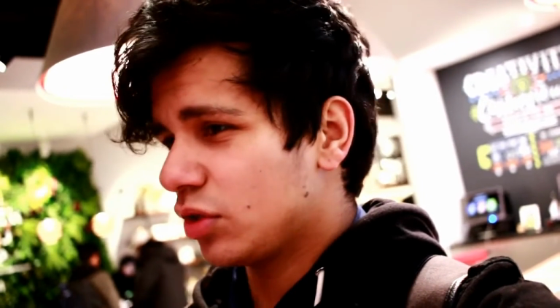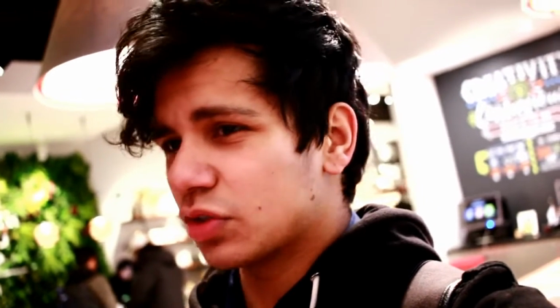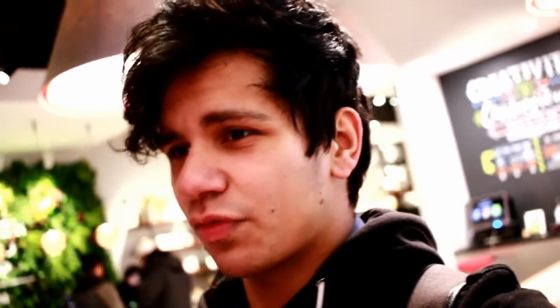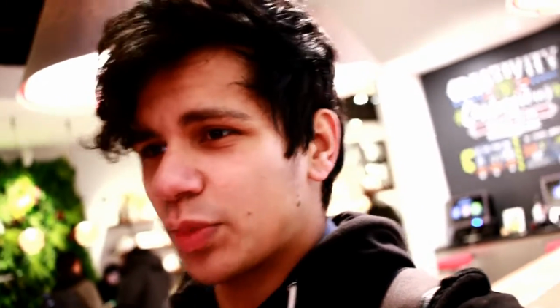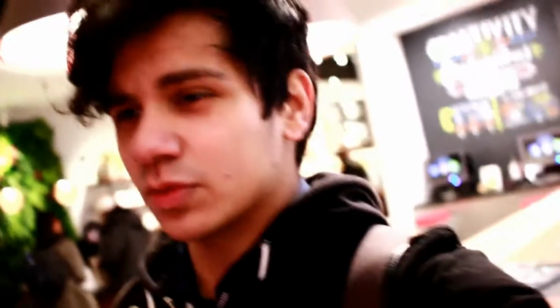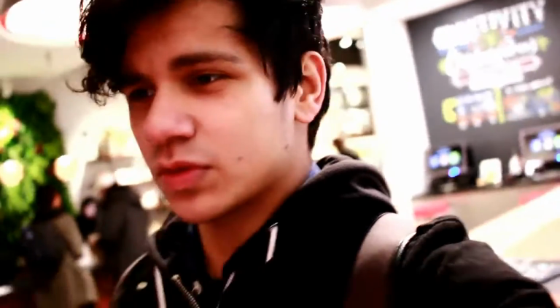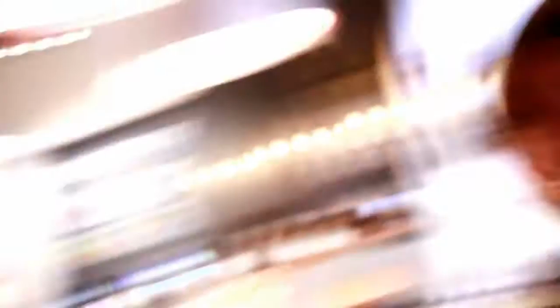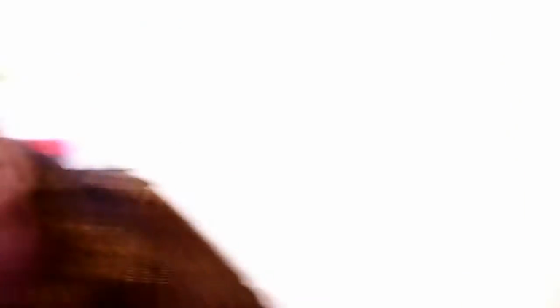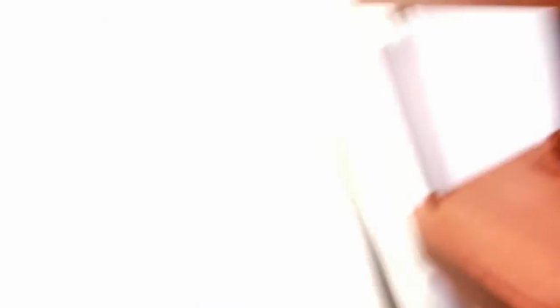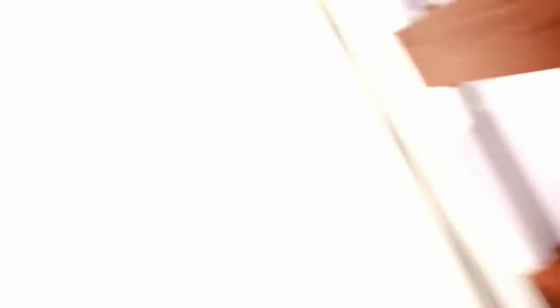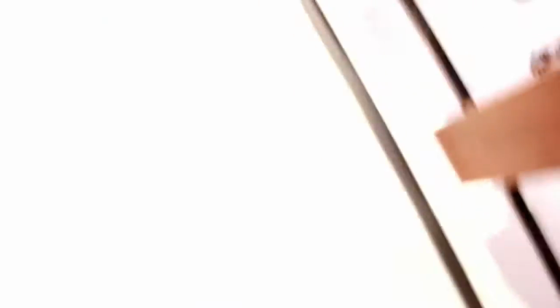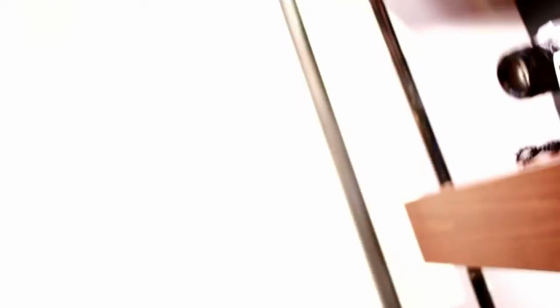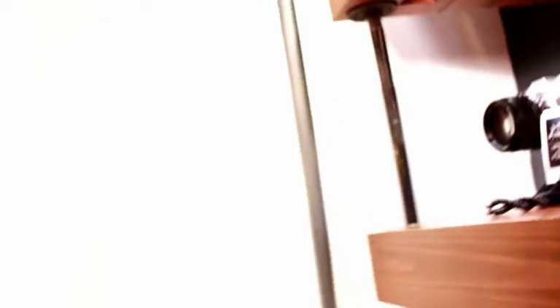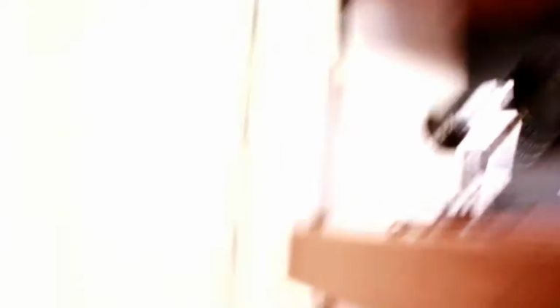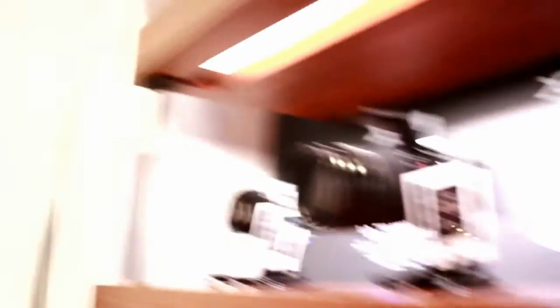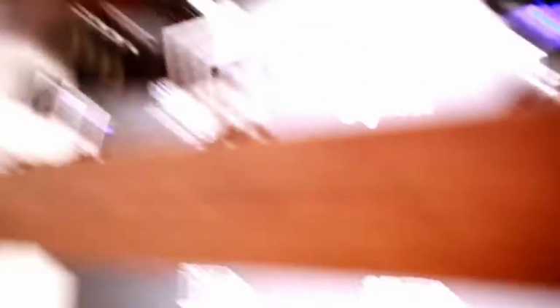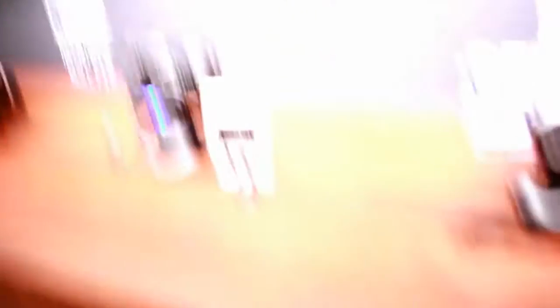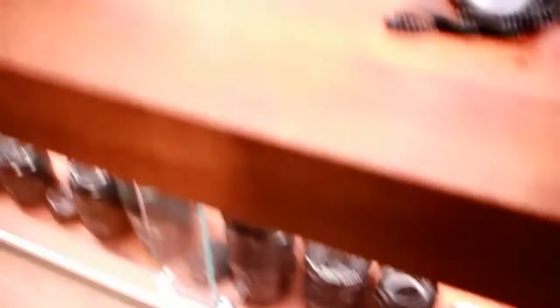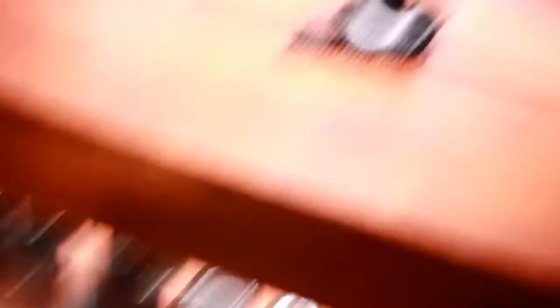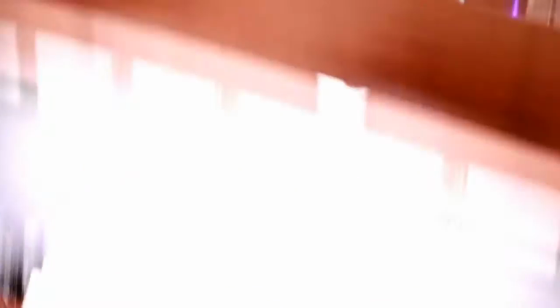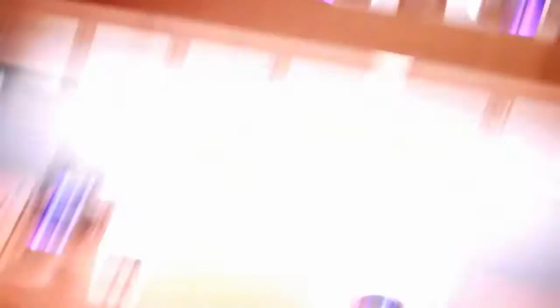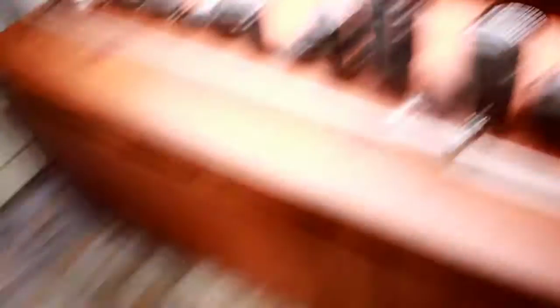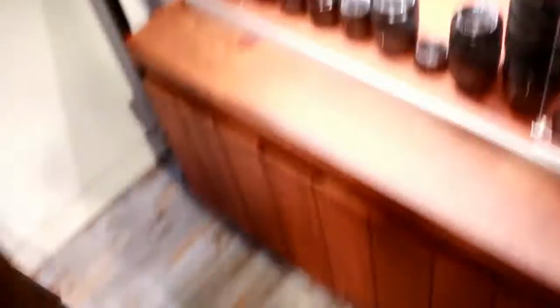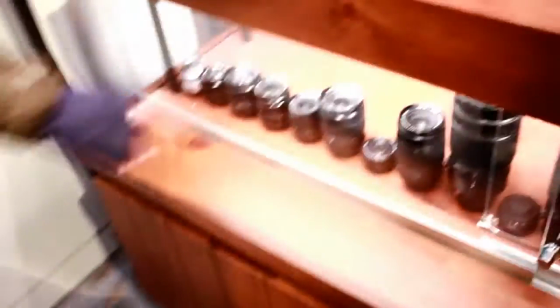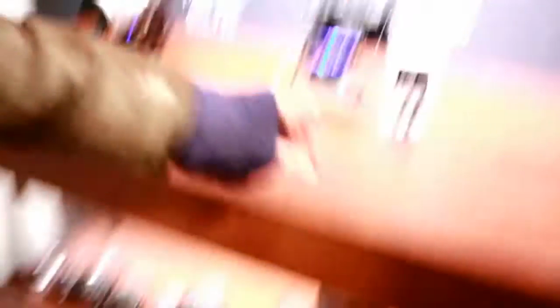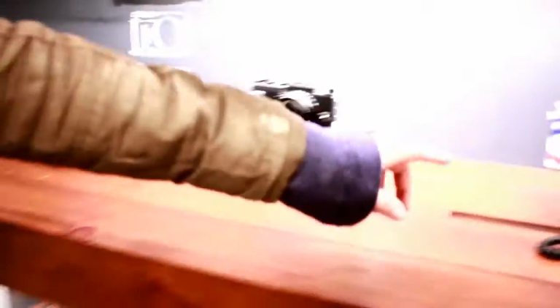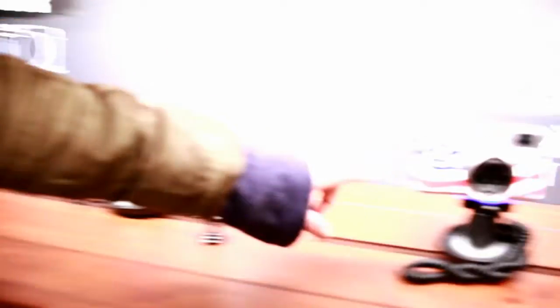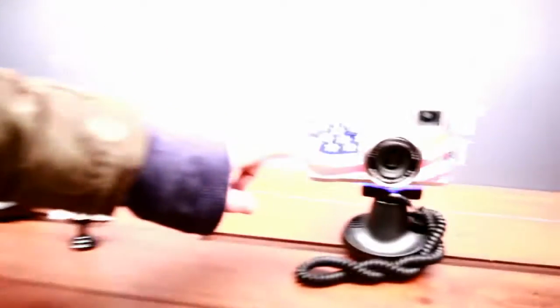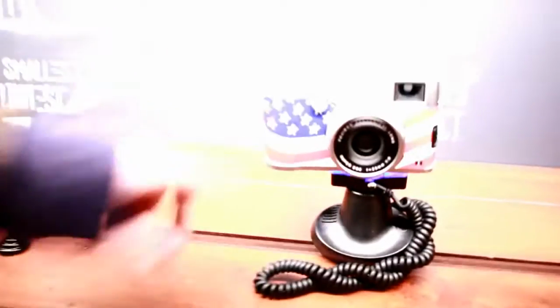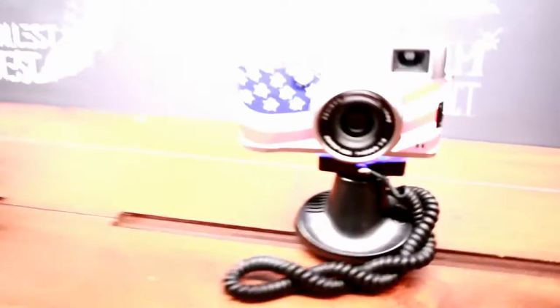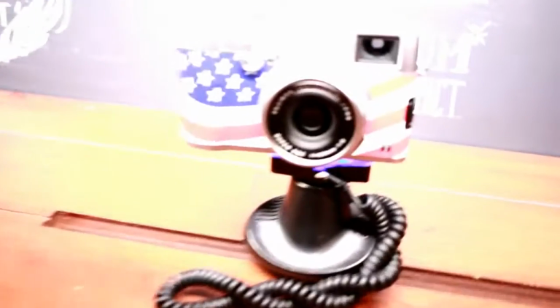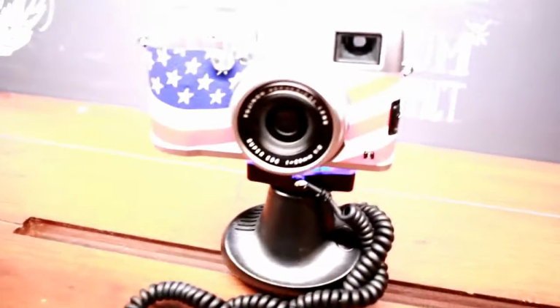Look, these are all film cameras. This is so cool. I like this one. Yeah, right?